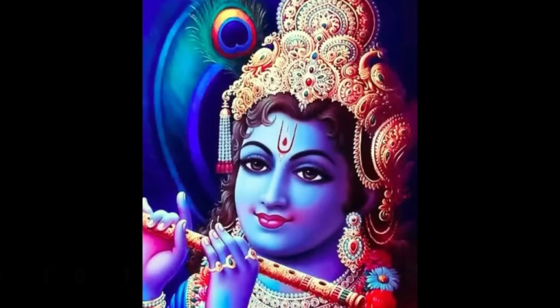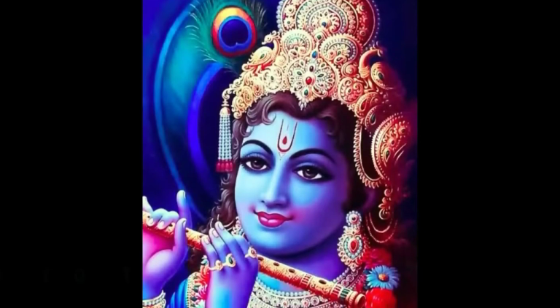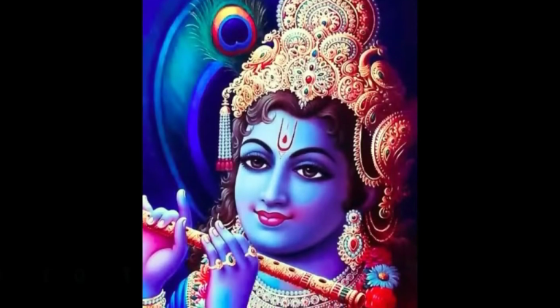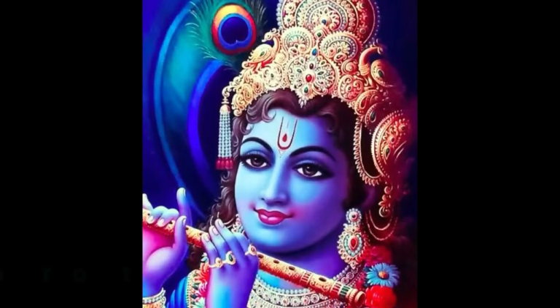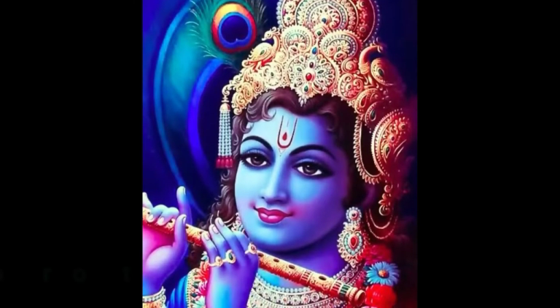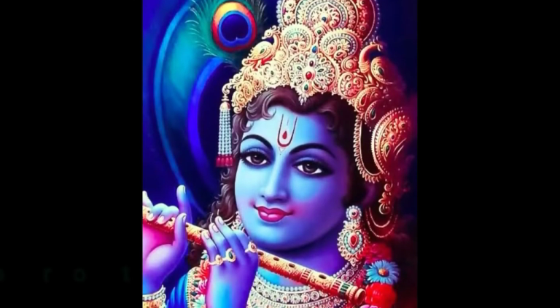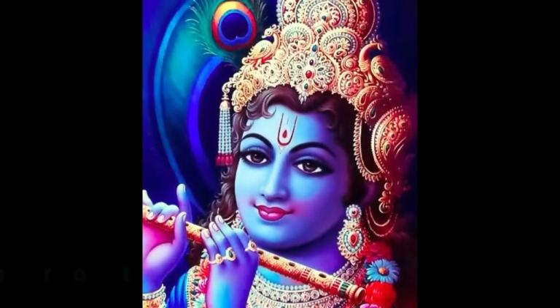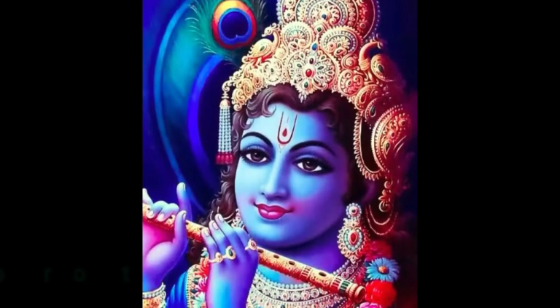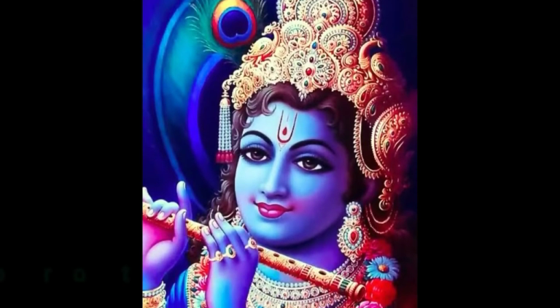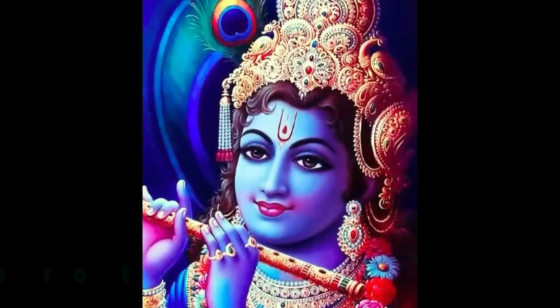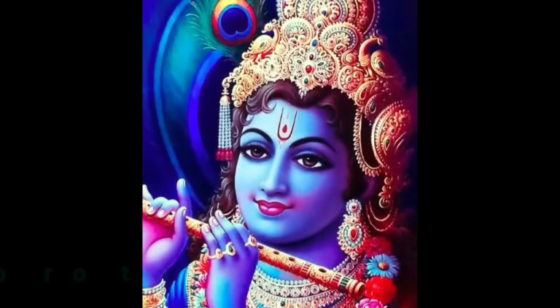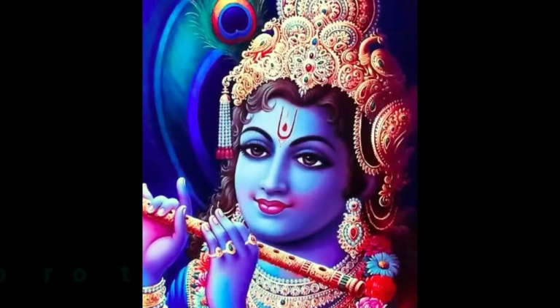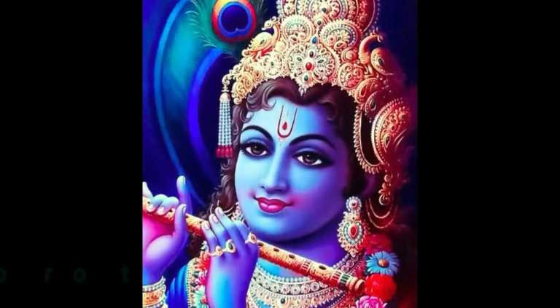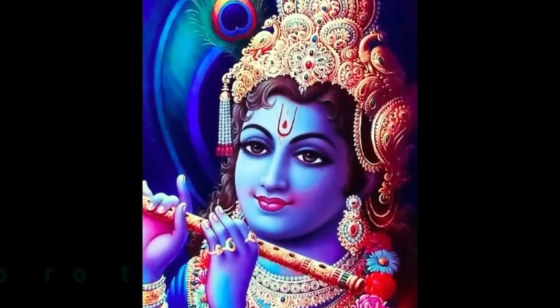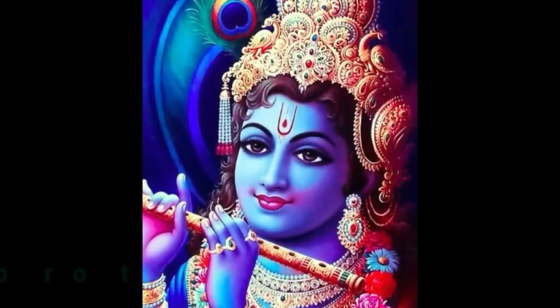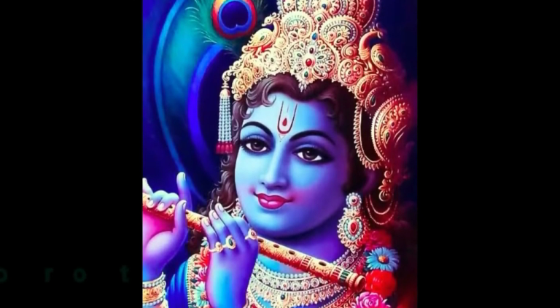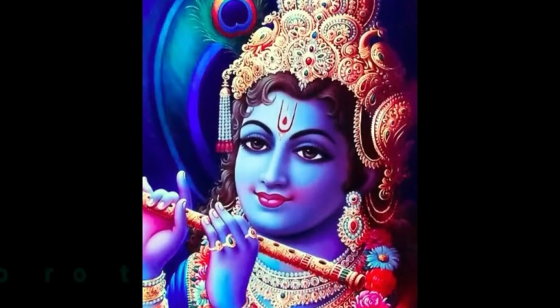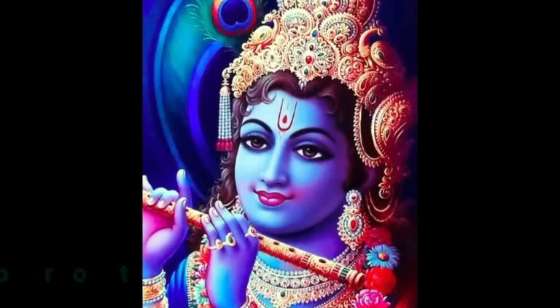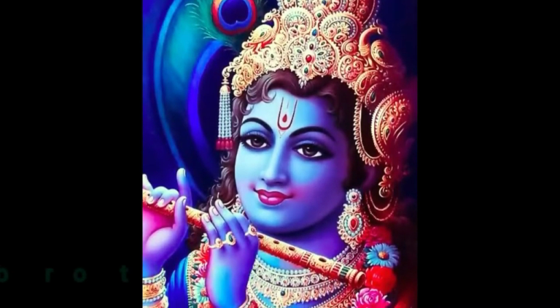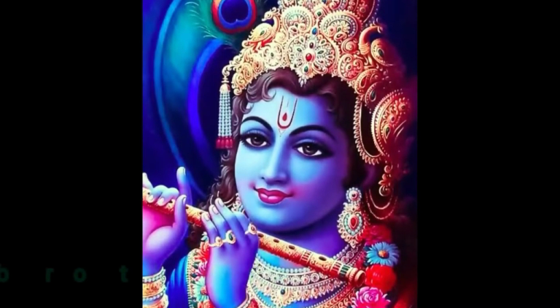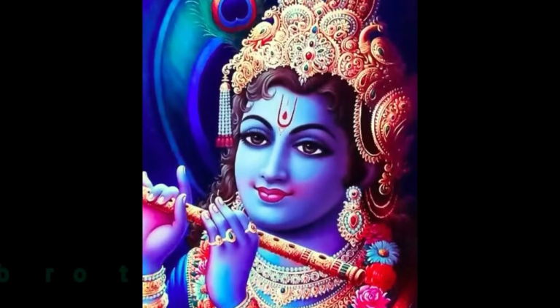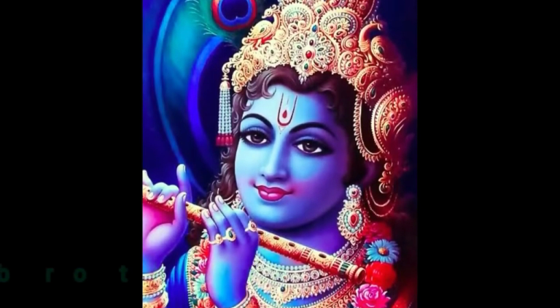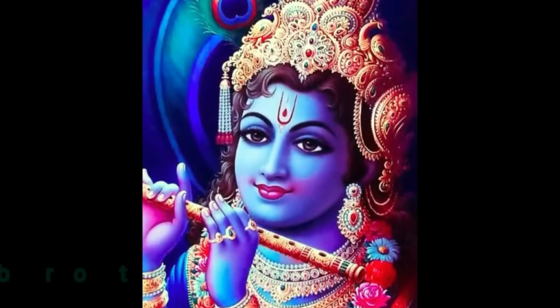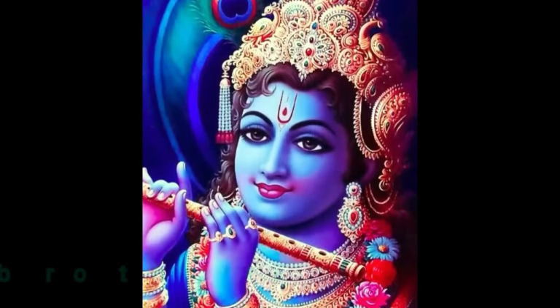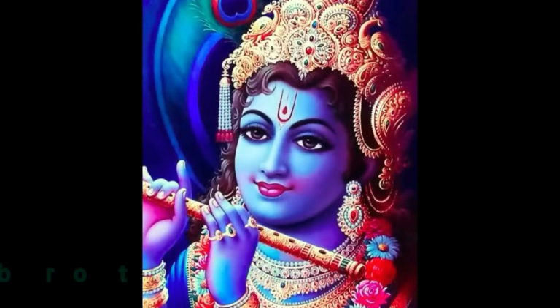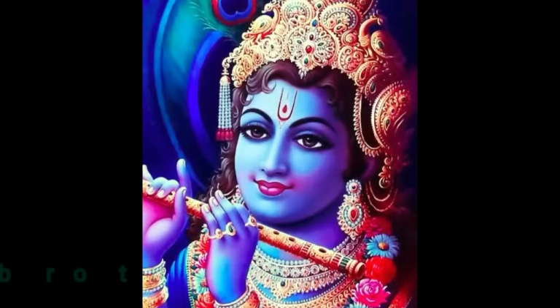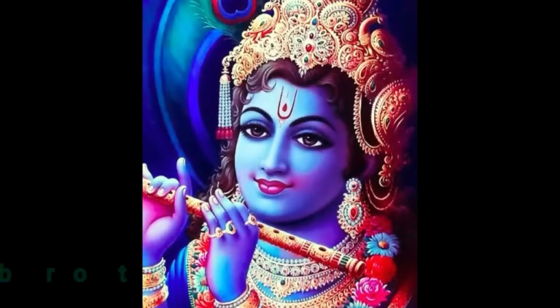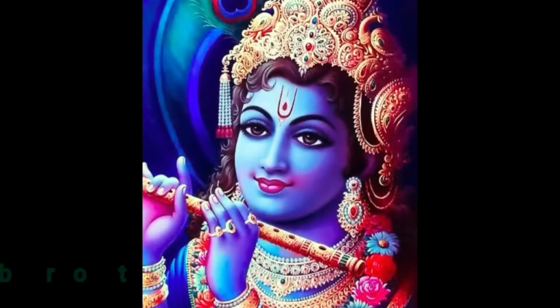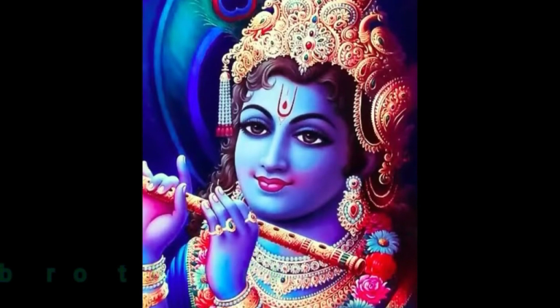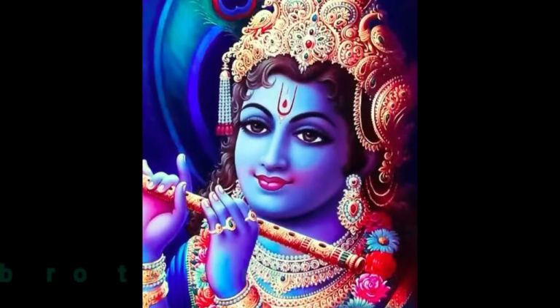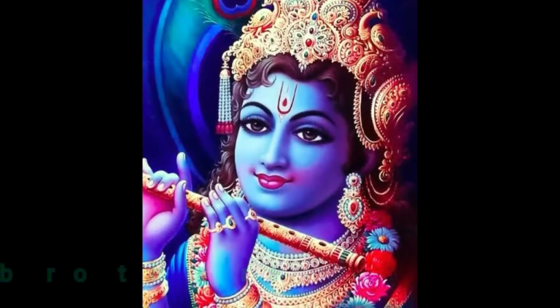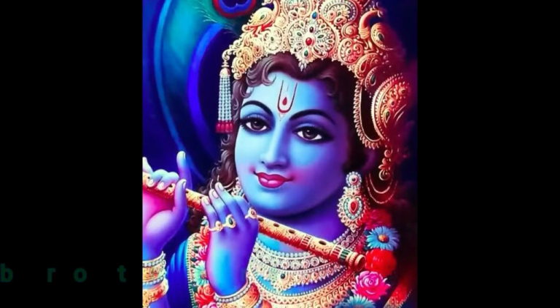Welcome to Sun Princess YouTube channel. Let's go to the video of the cover.